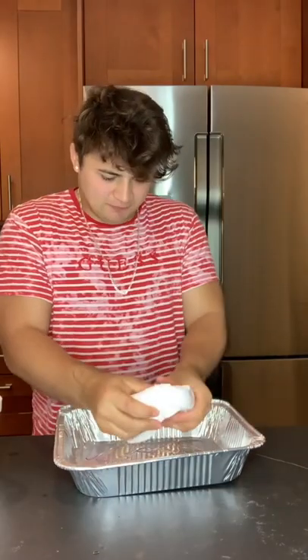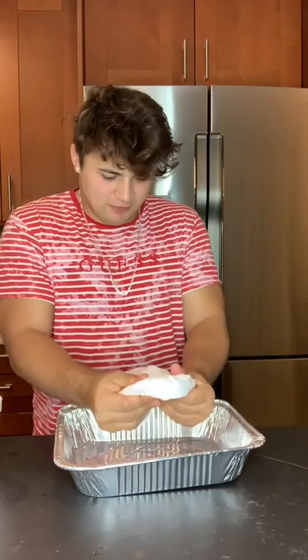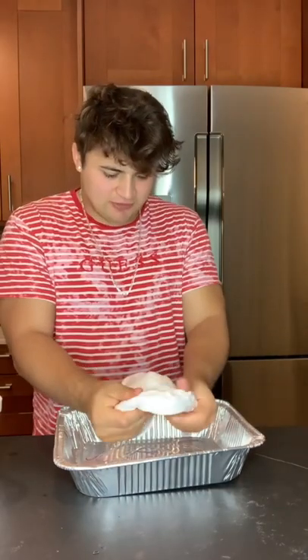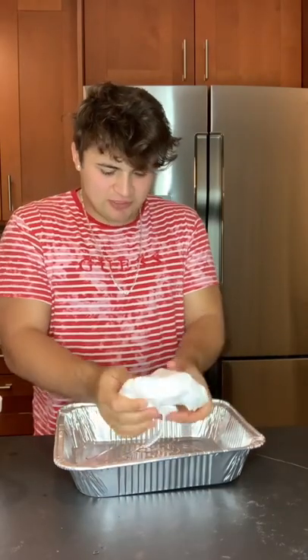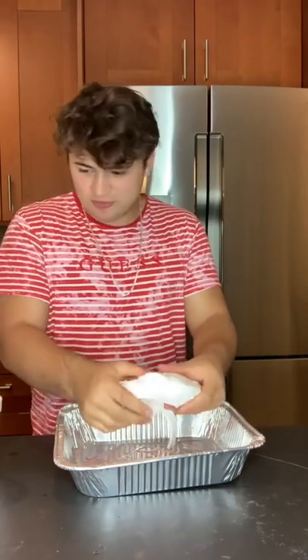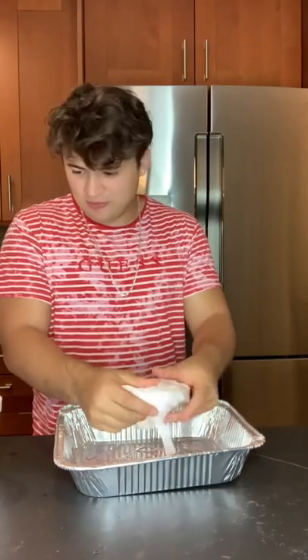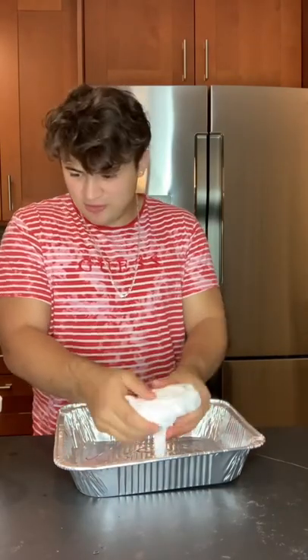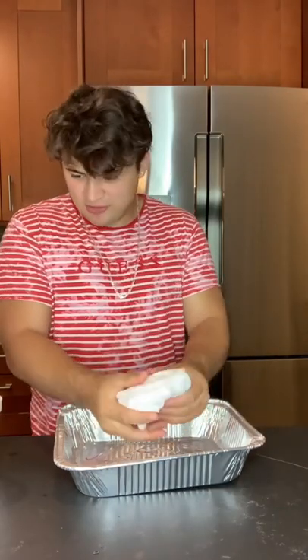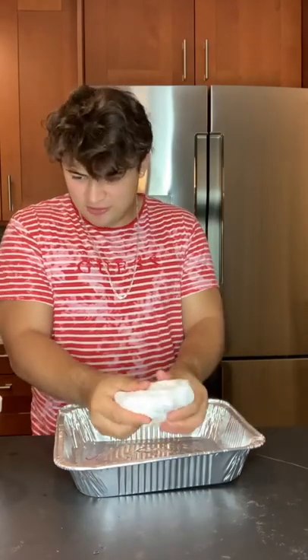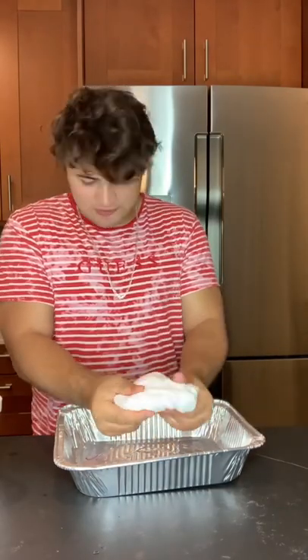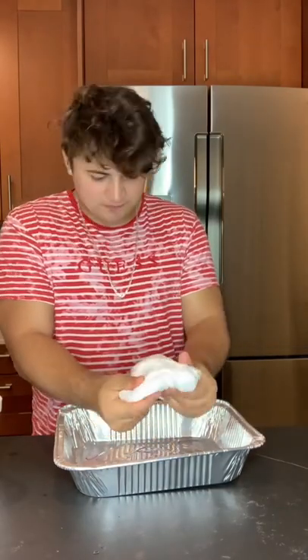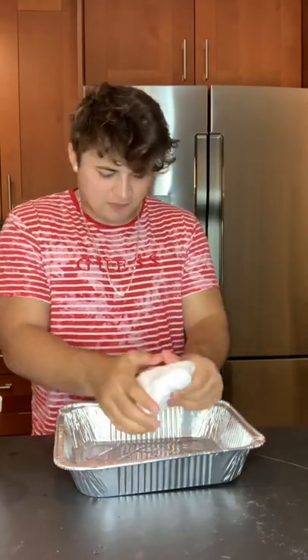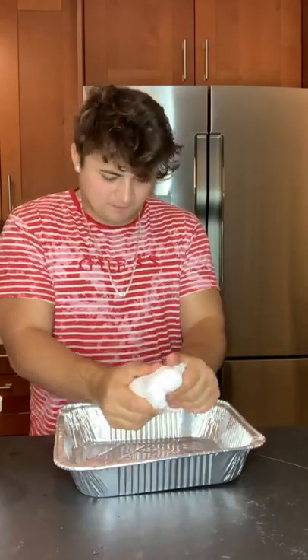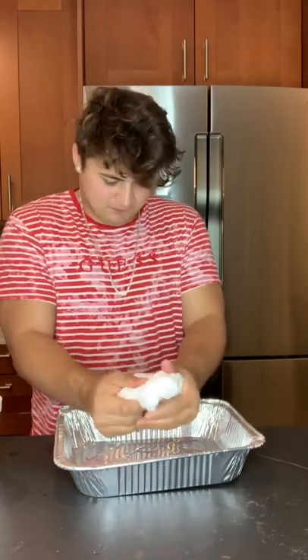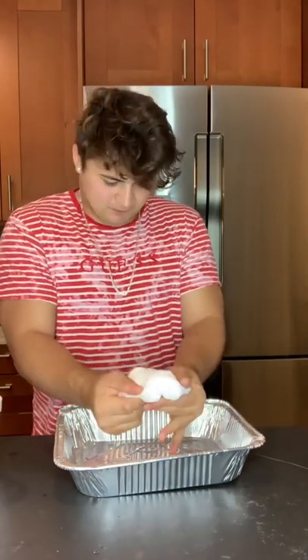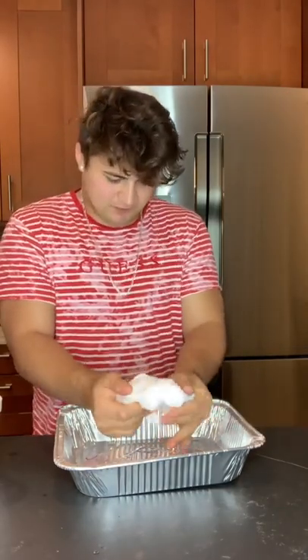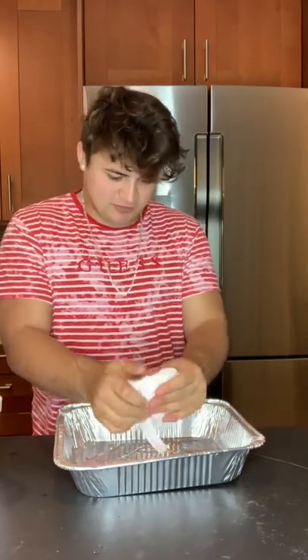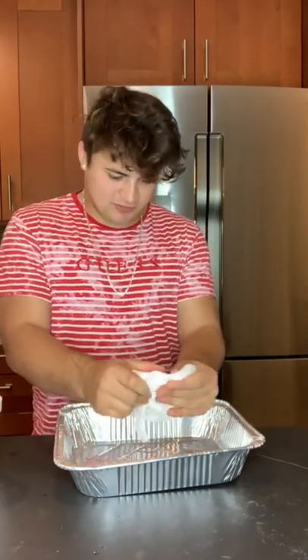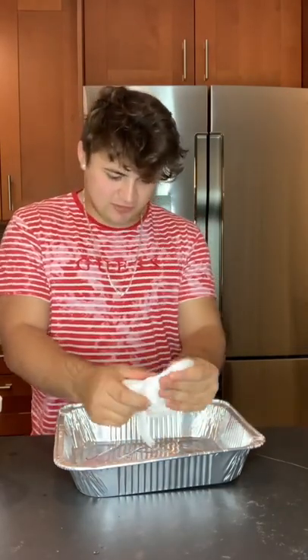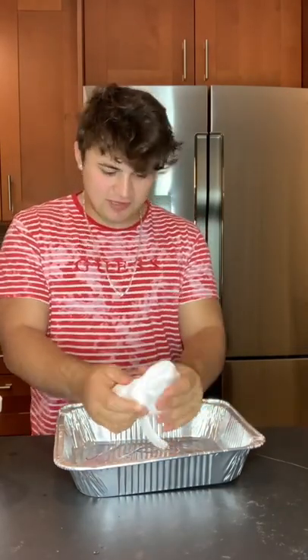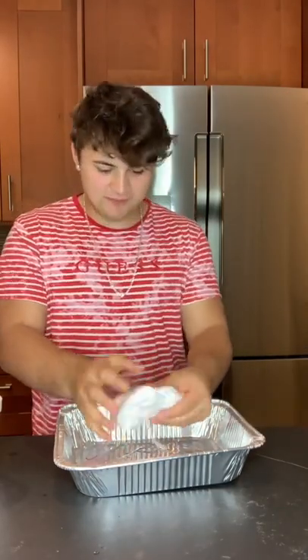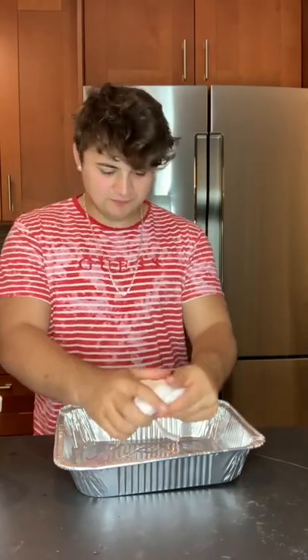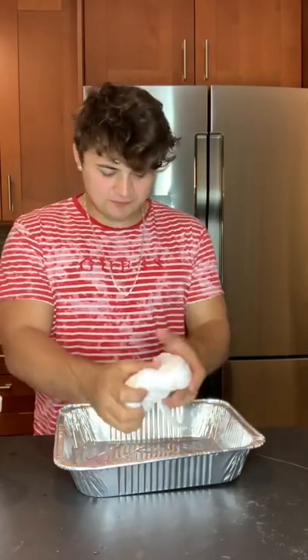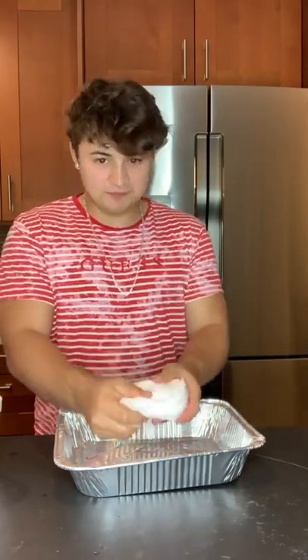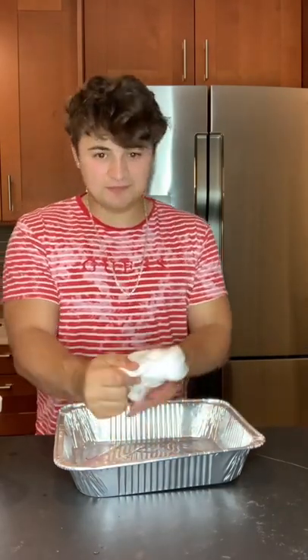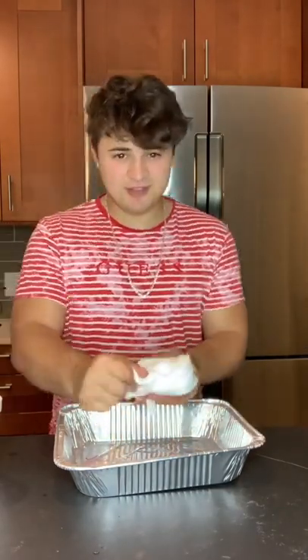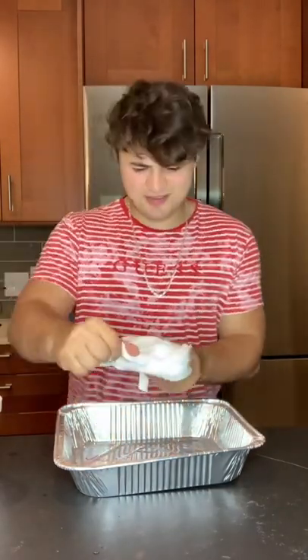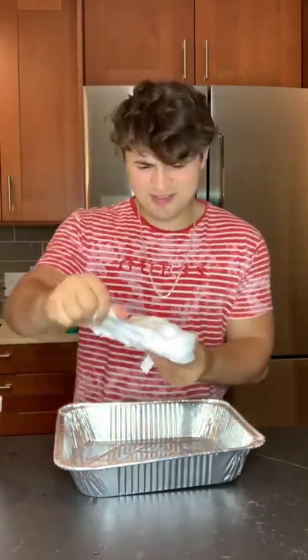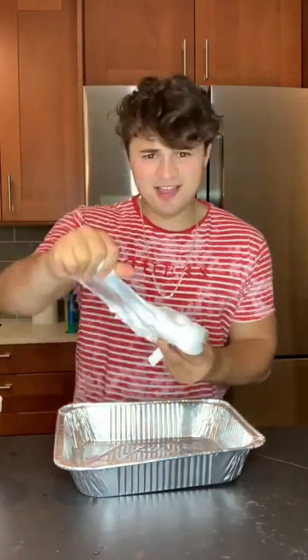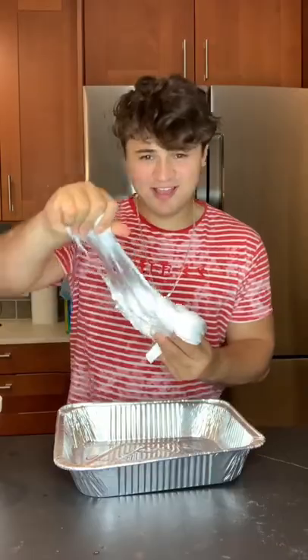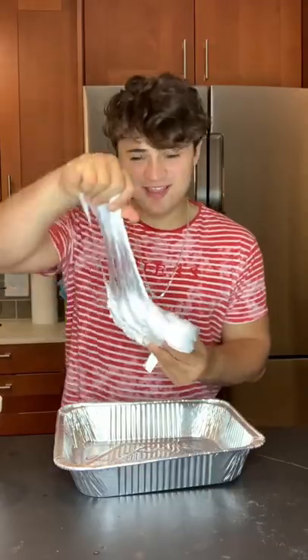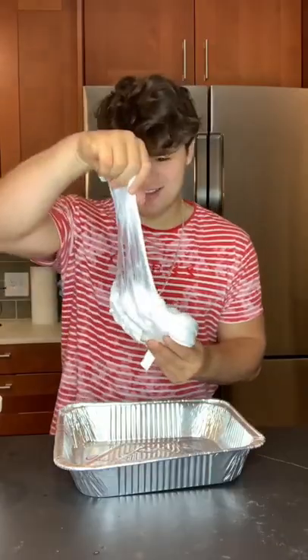It was literally so cool — you can see a little of the styrofoam right there. You guys definitely need to try it out, it's super fun.